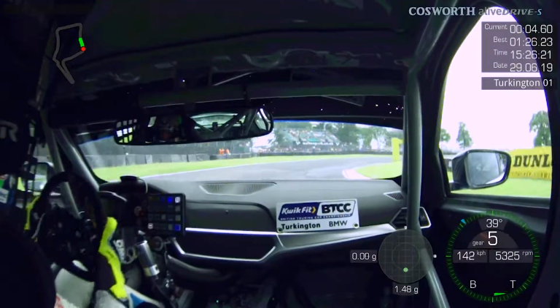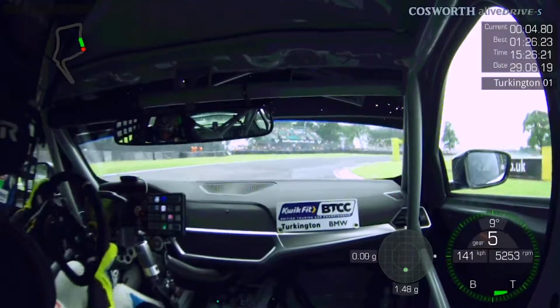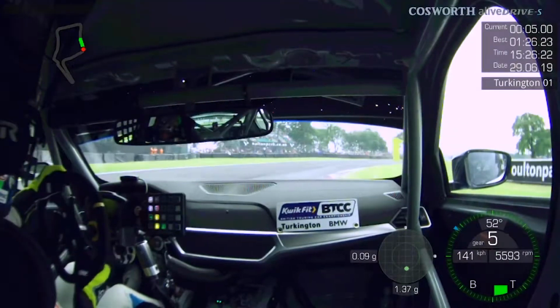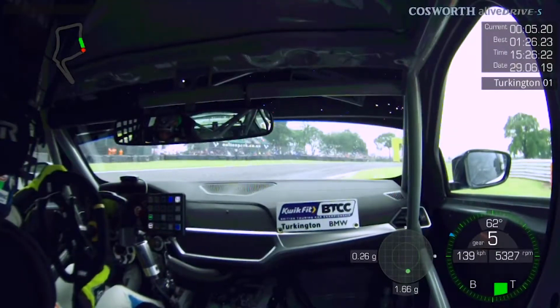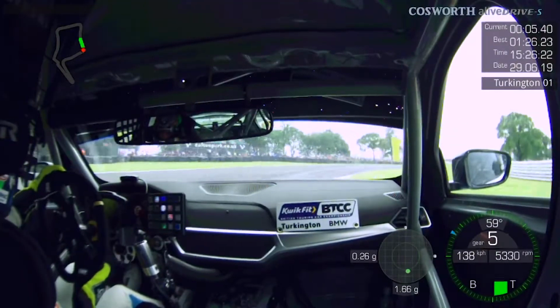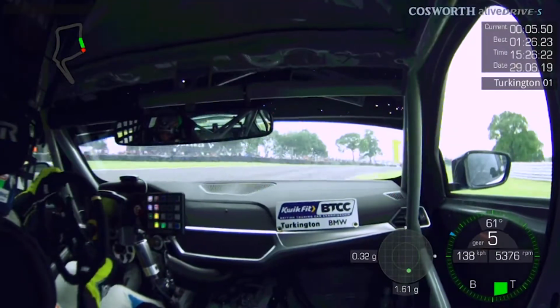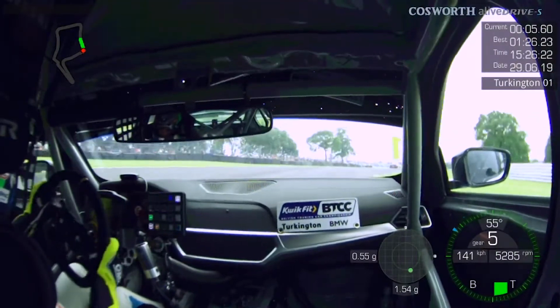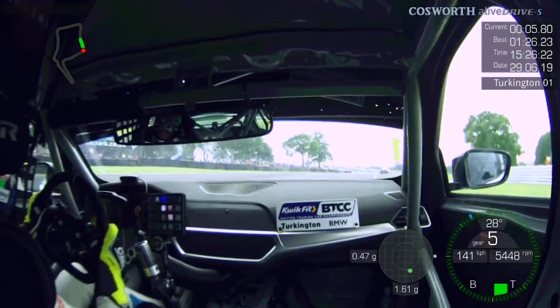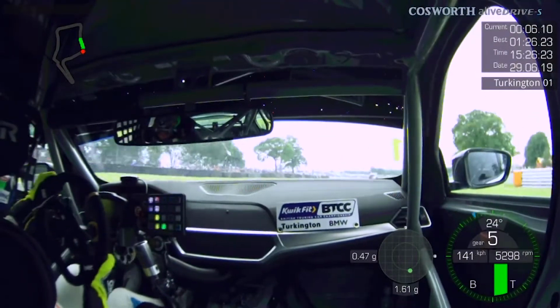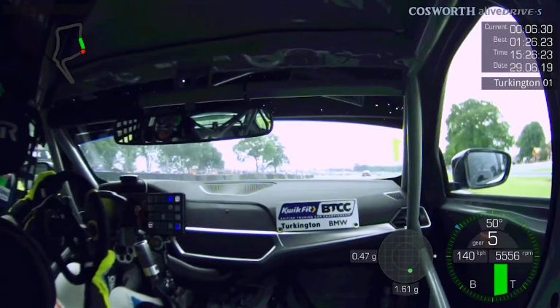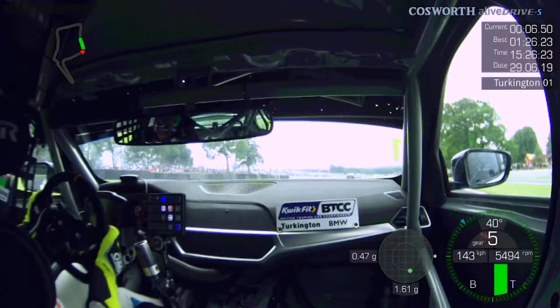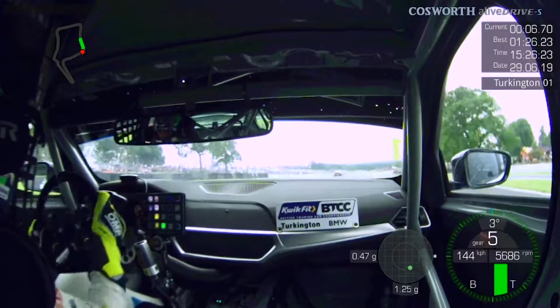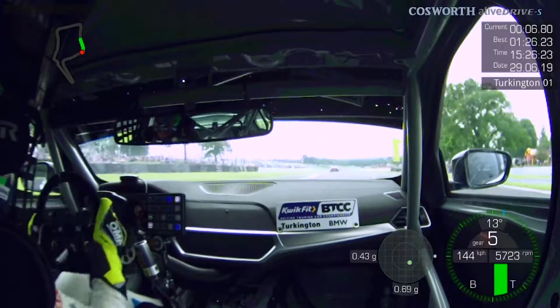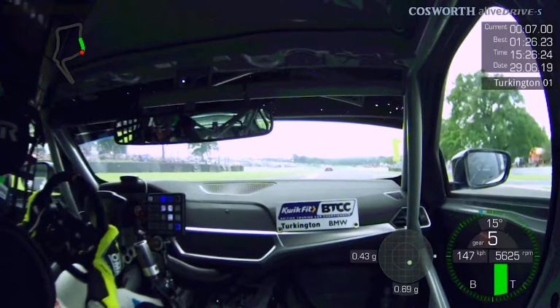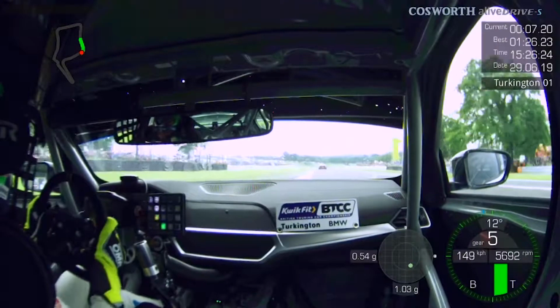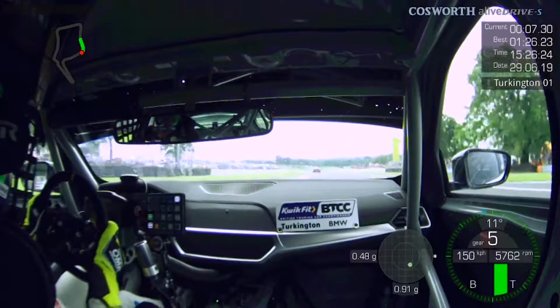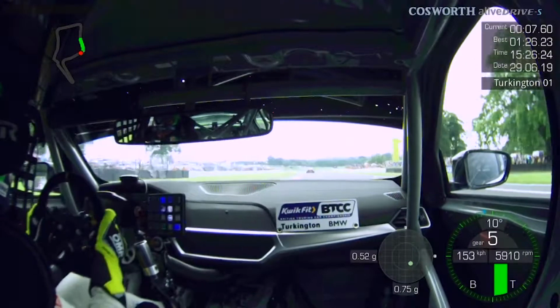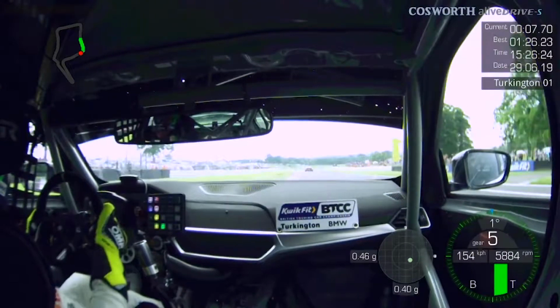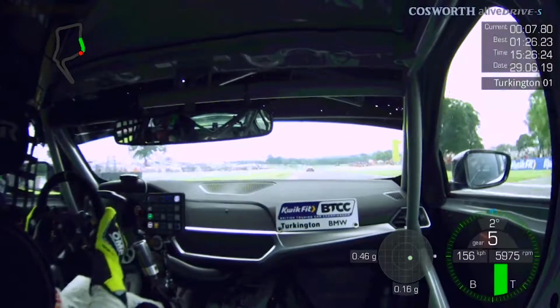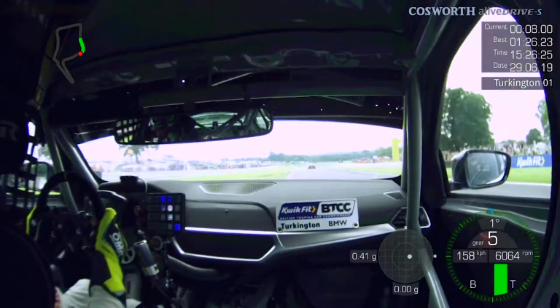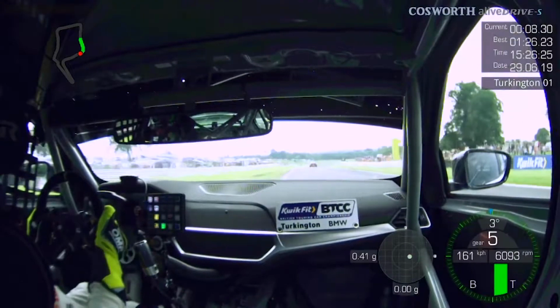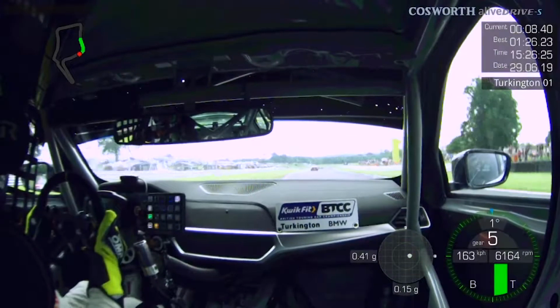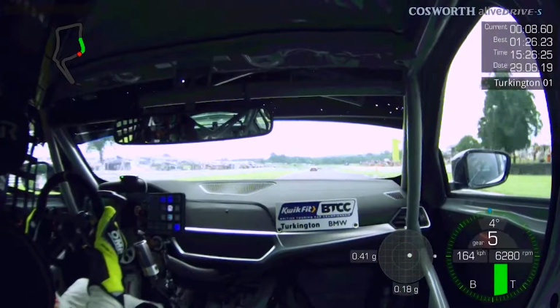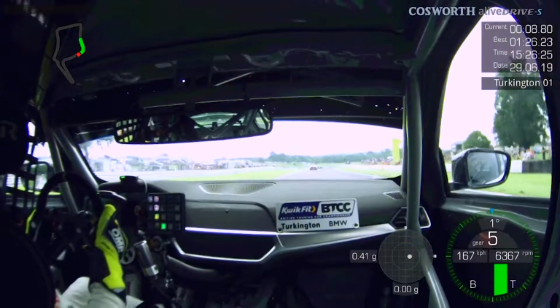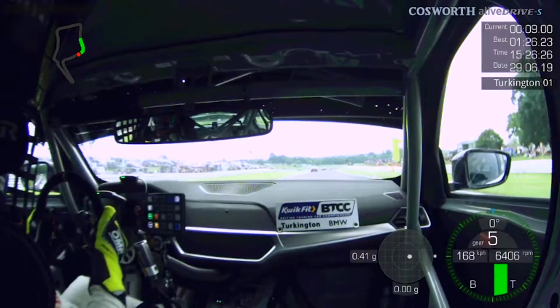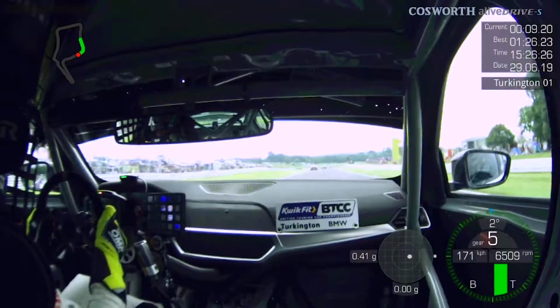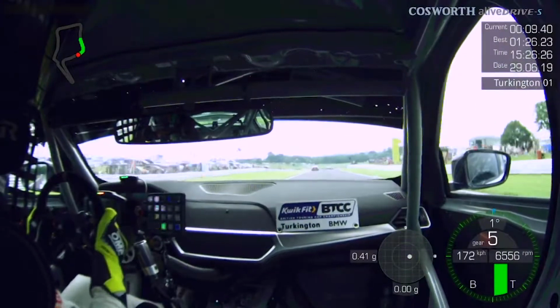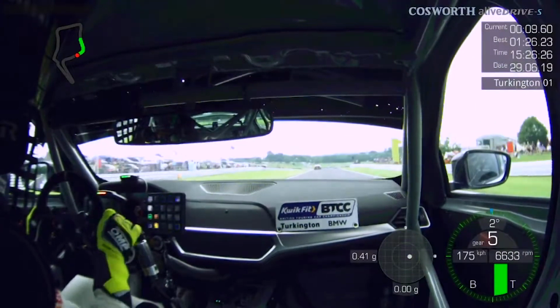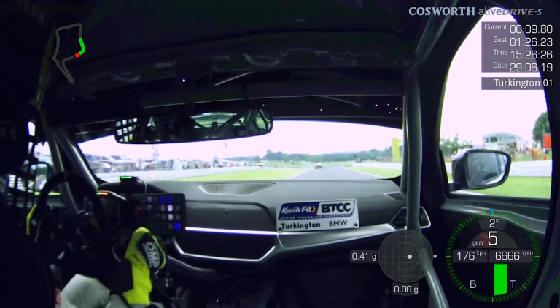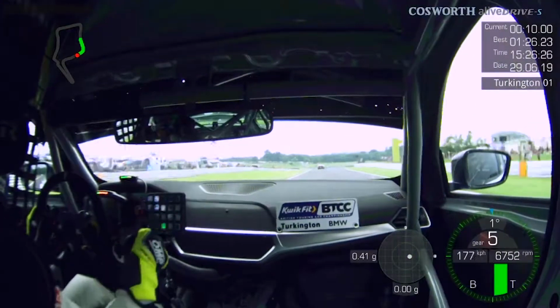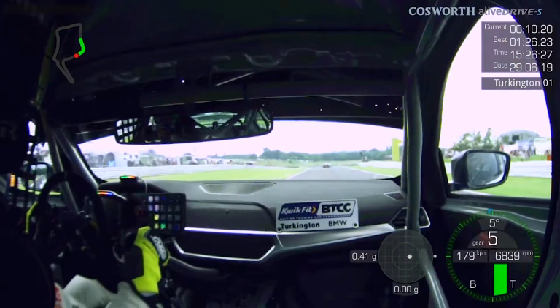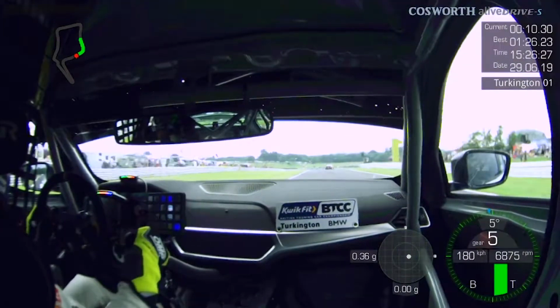It's quite bumpy under brakes so you're really just throwing the car in, attacking the corner but trying to get a clean exit.